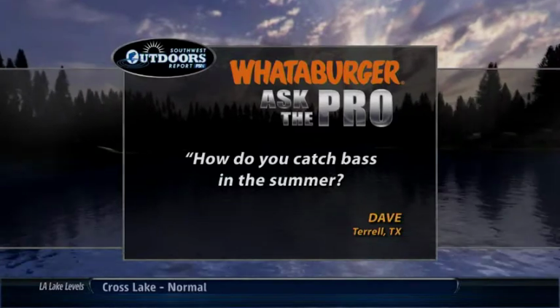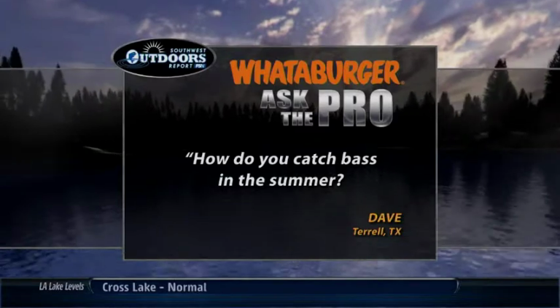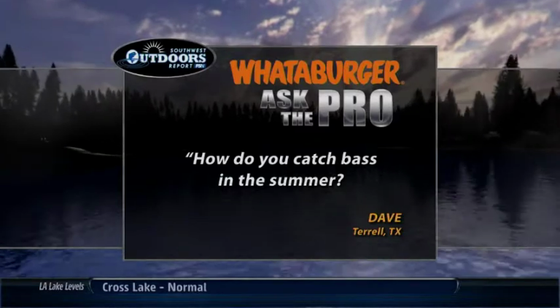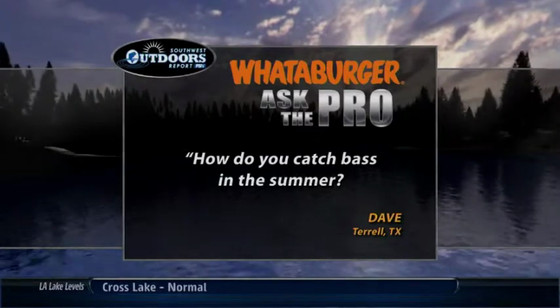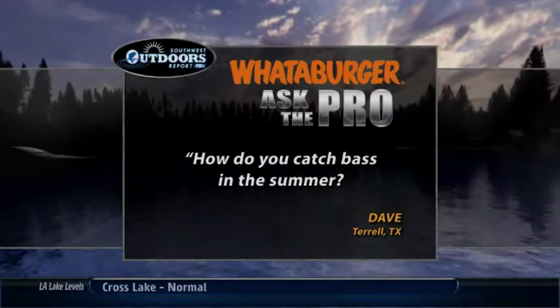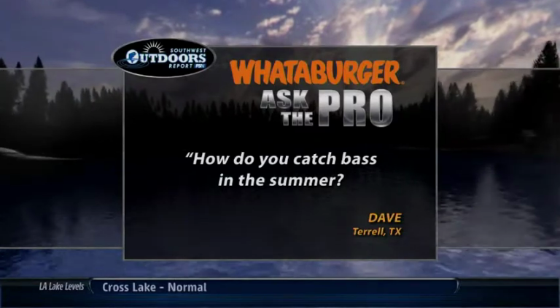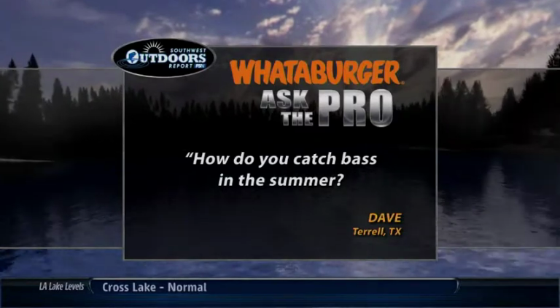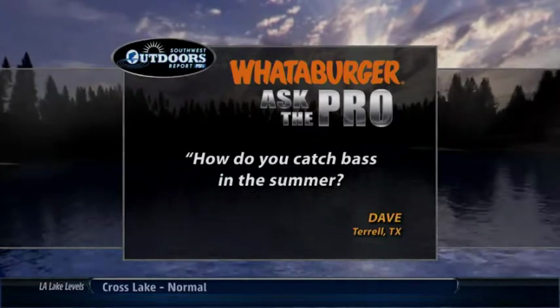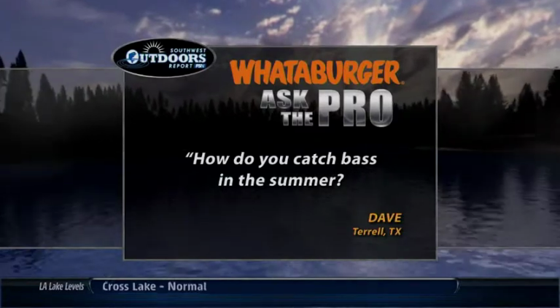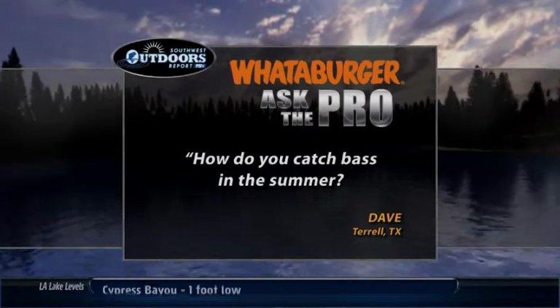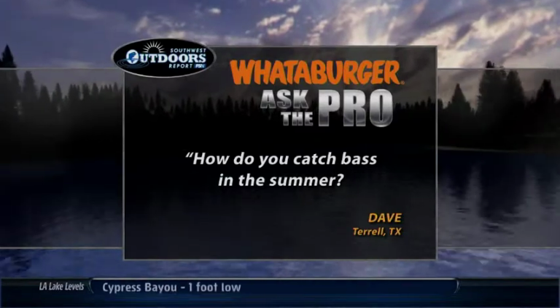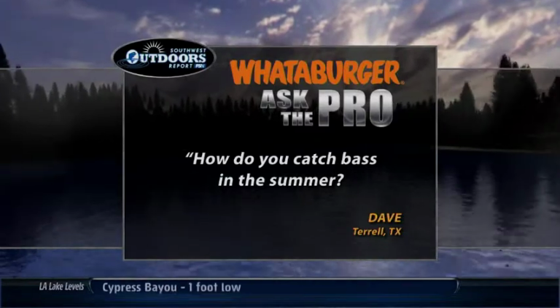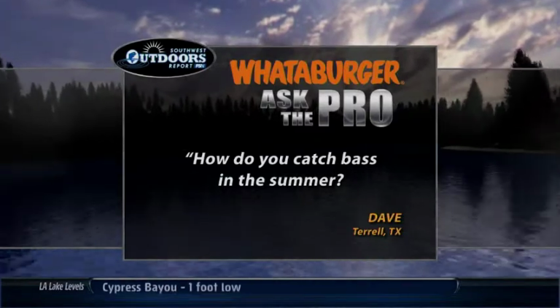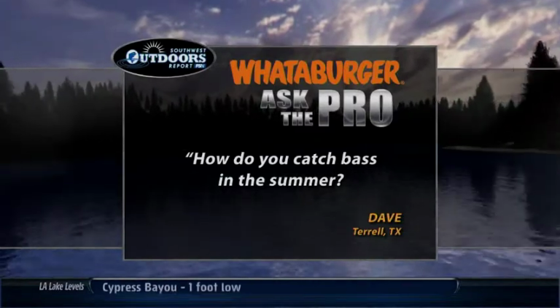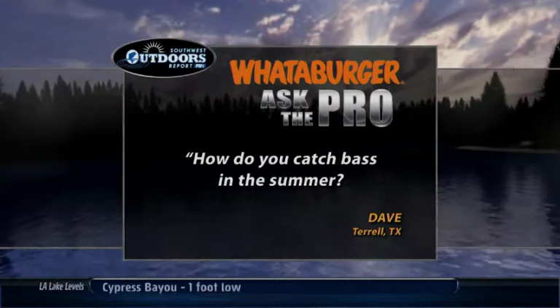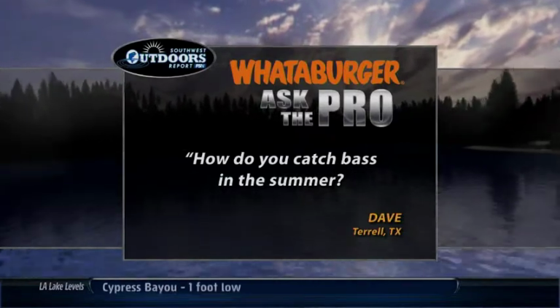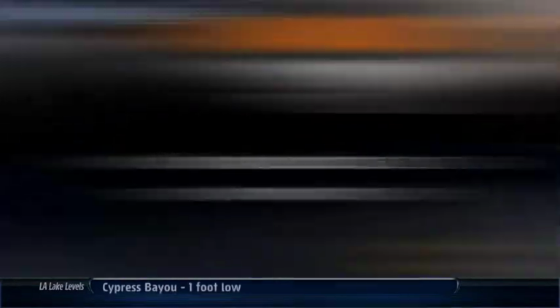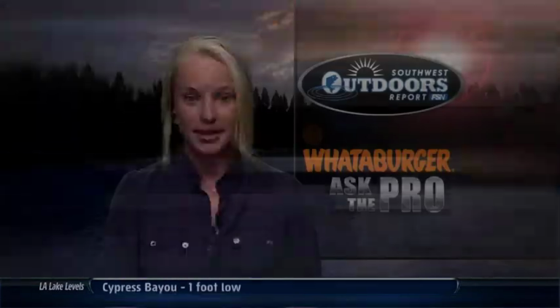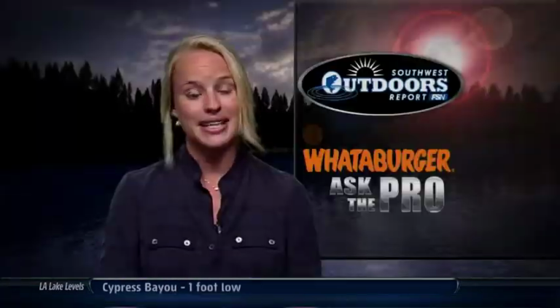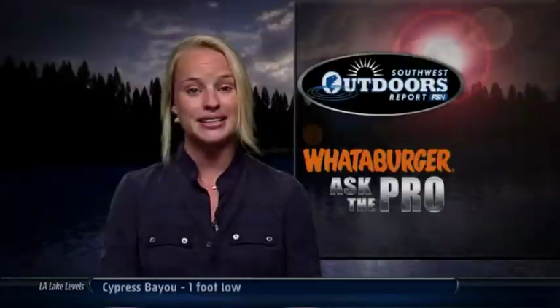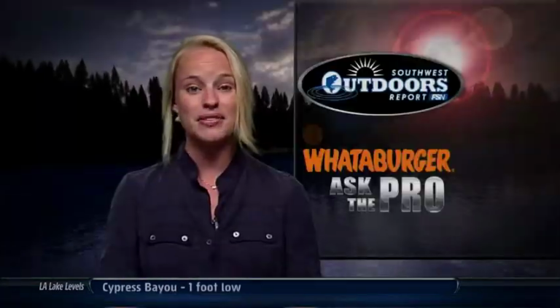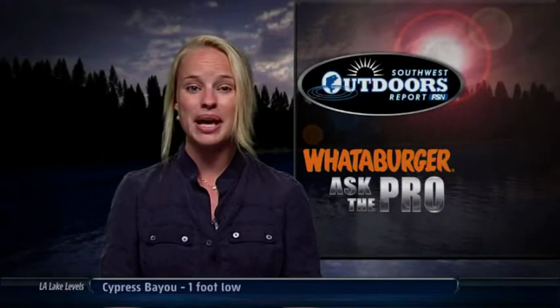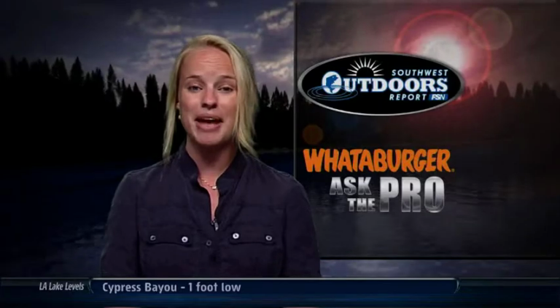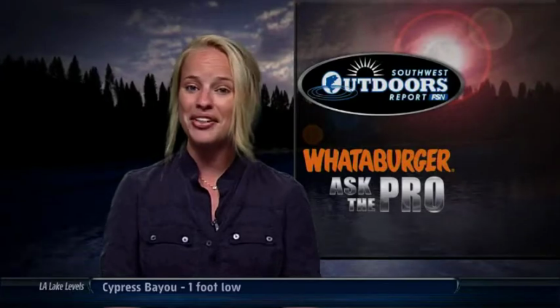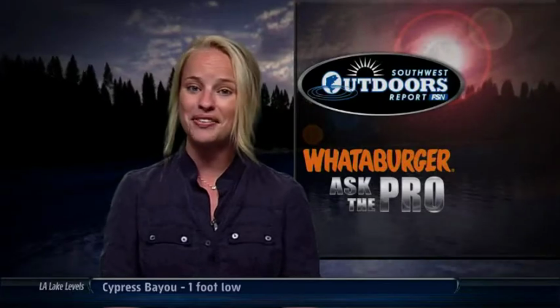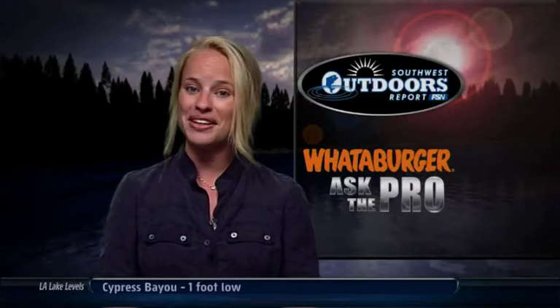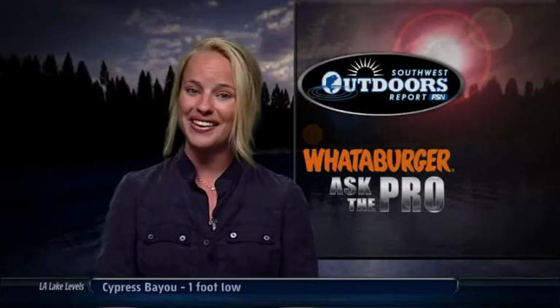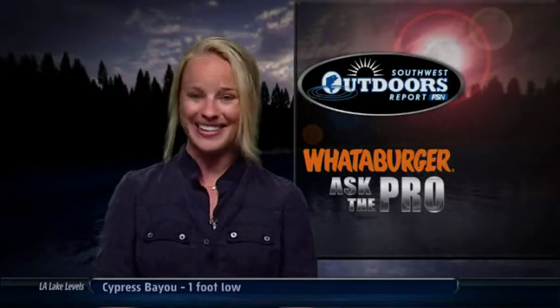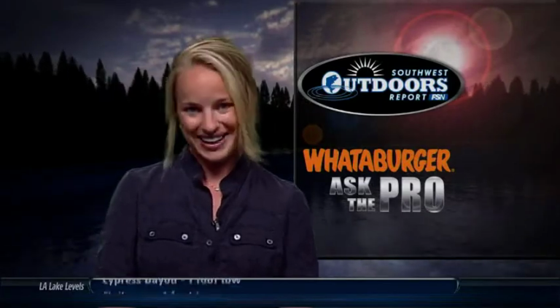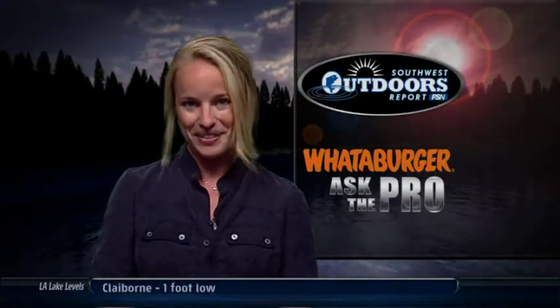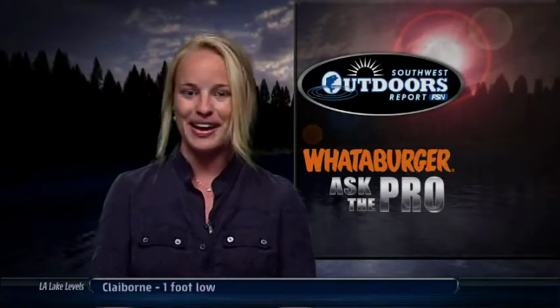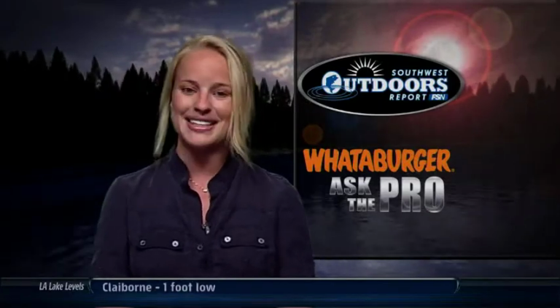For the answer, we headed to this year's Bassmaster Classic in Shreveport to ask 7-time Angler of the Year Kevin Van Dam.